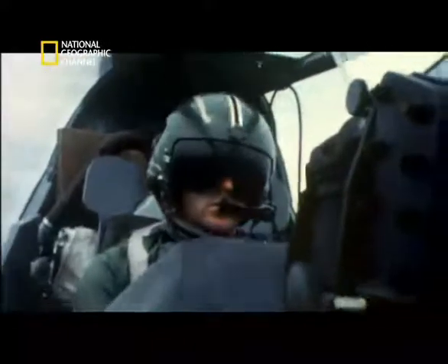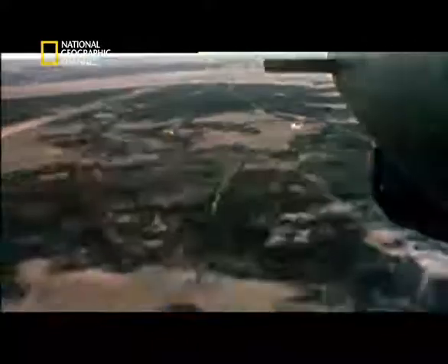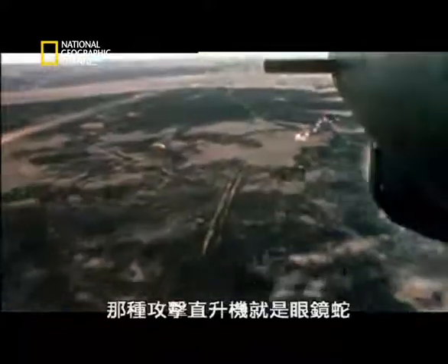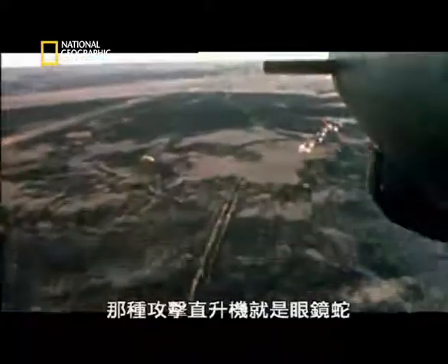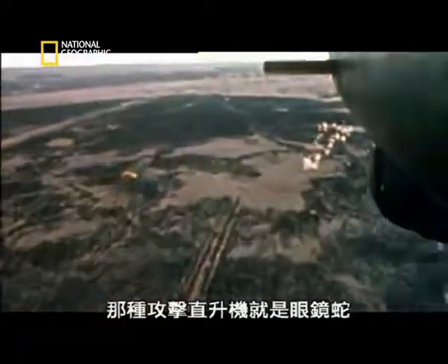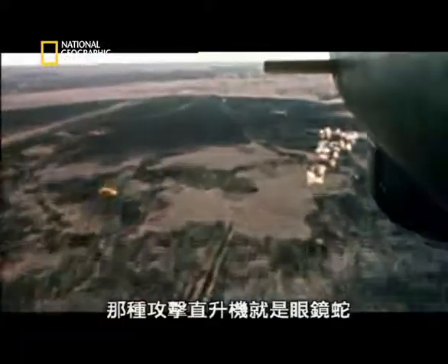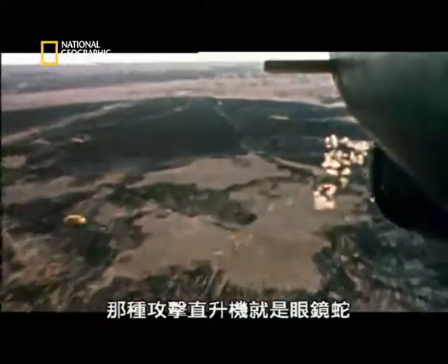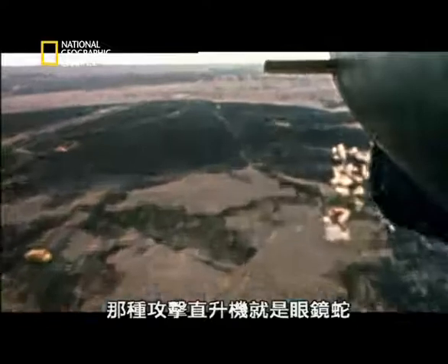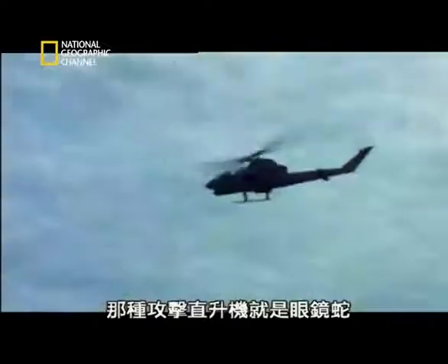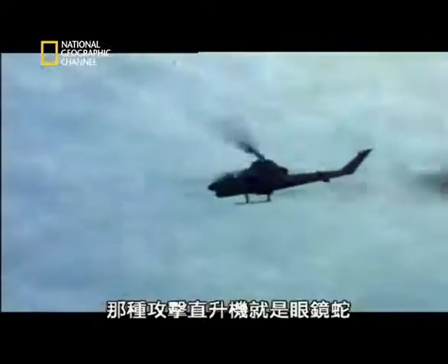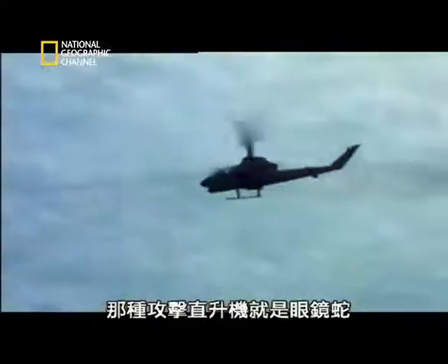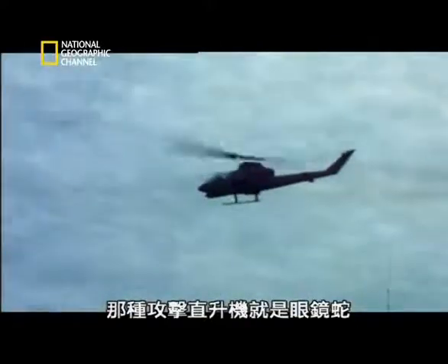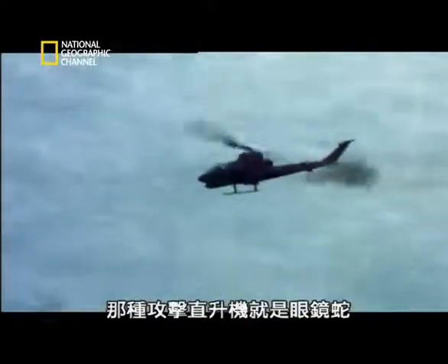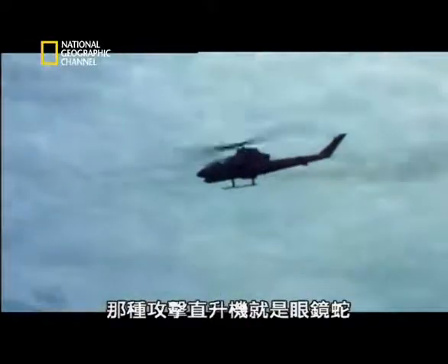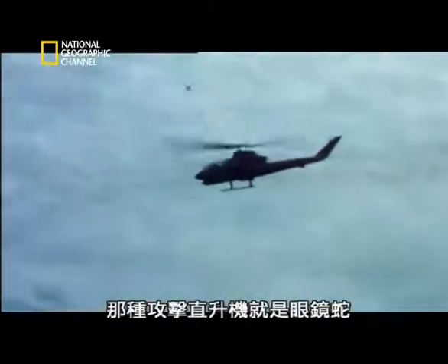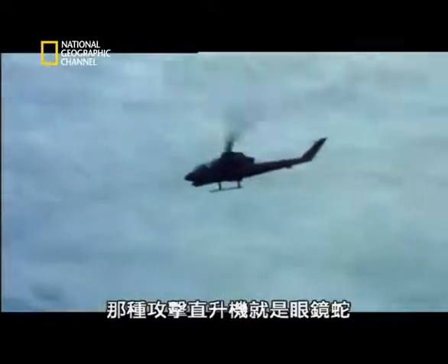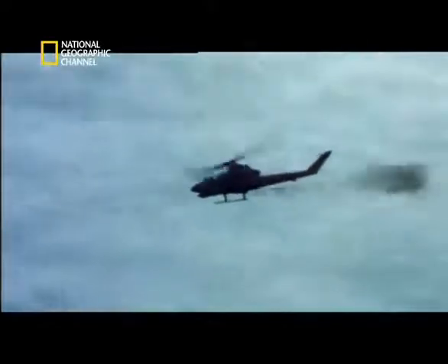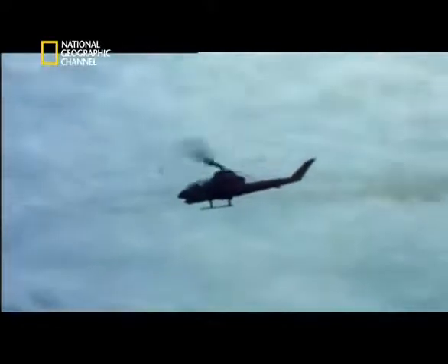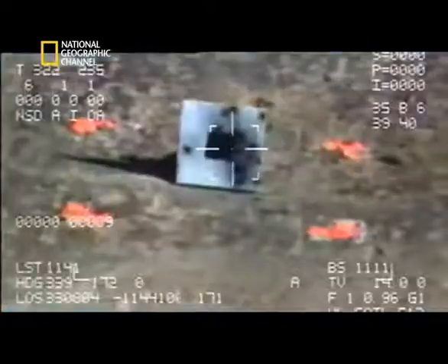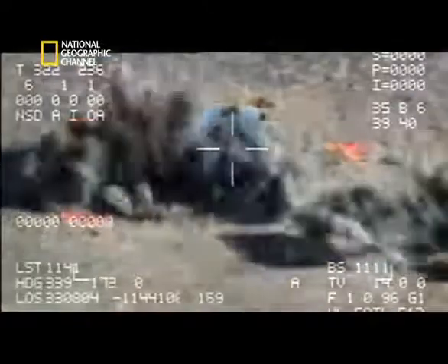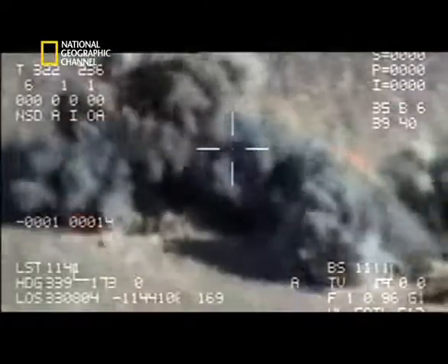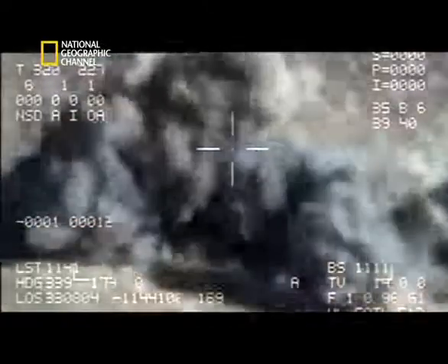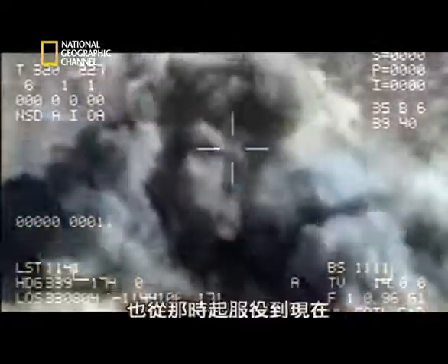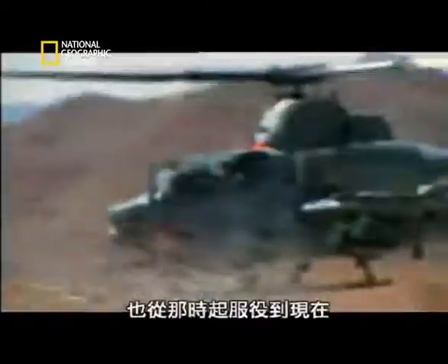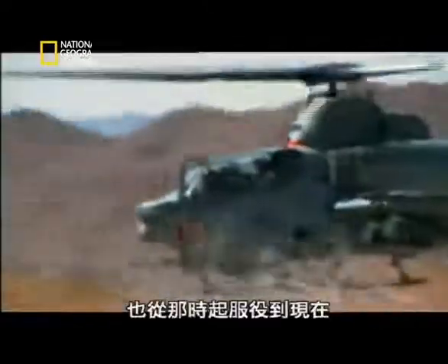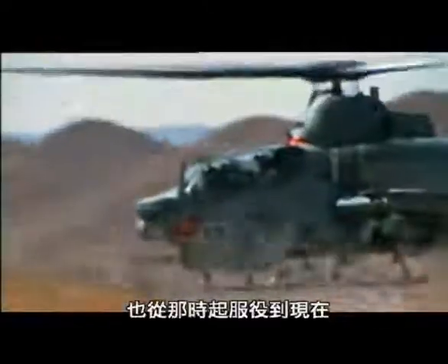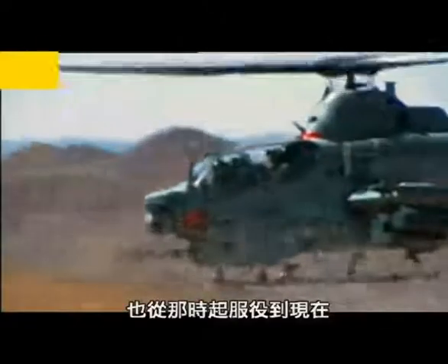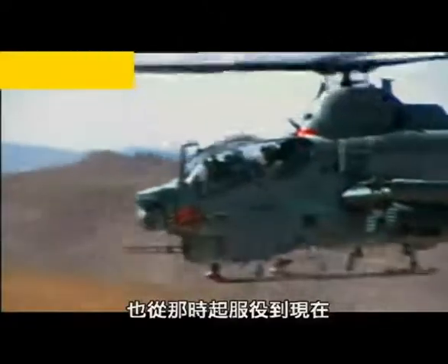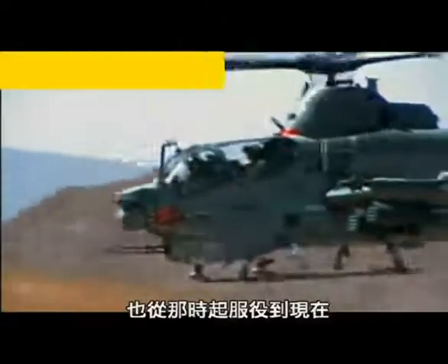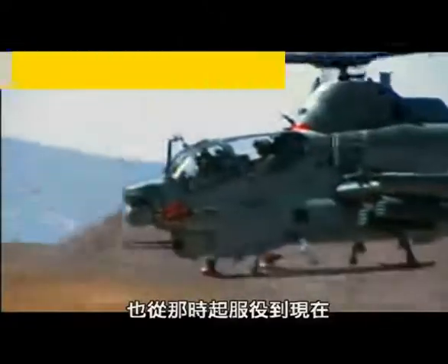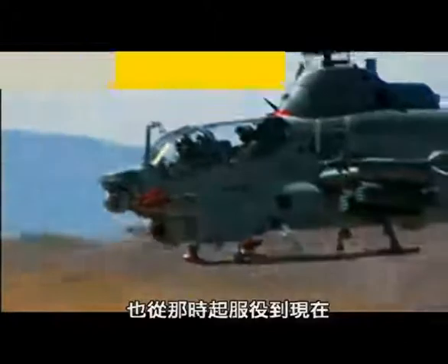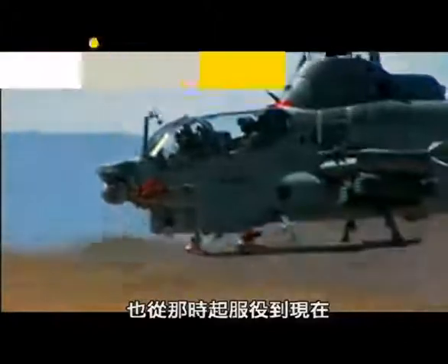That attack helicopter was the Cobra. And it's been in action ever since.